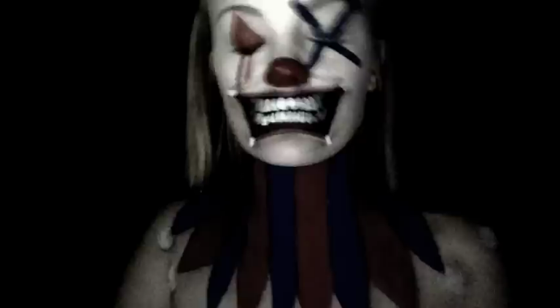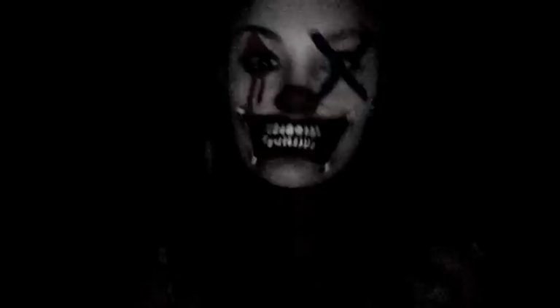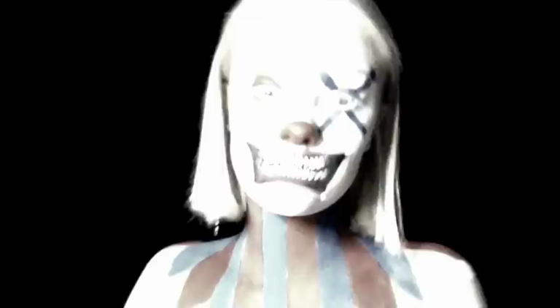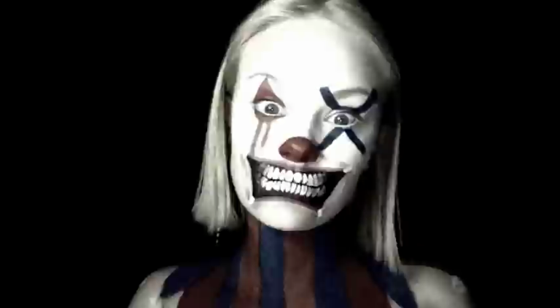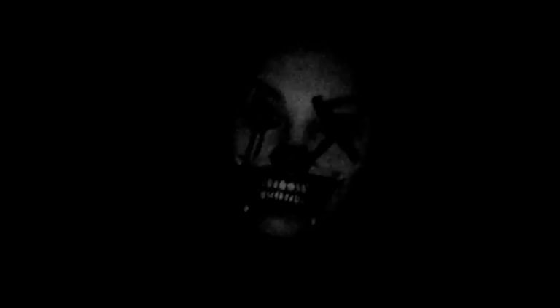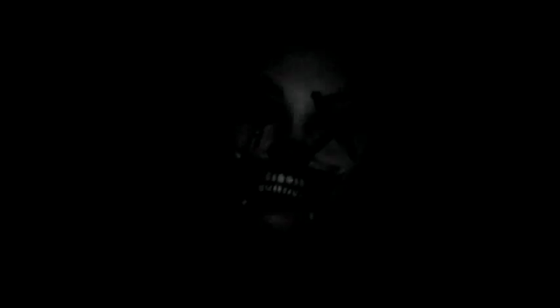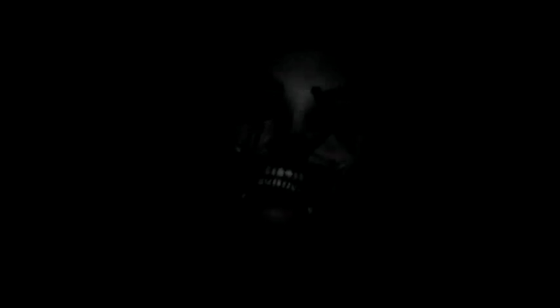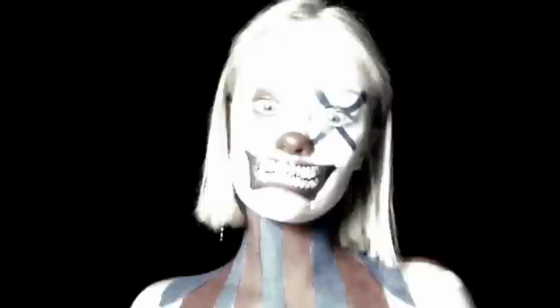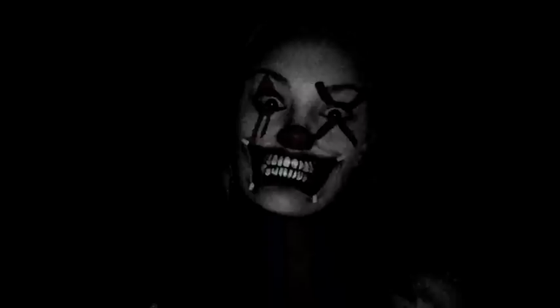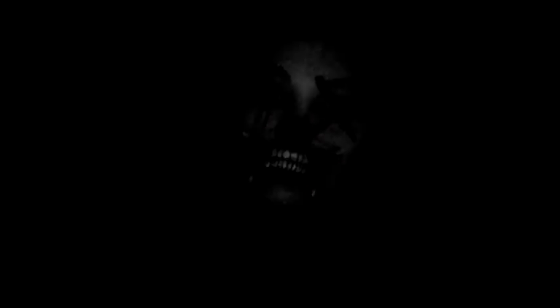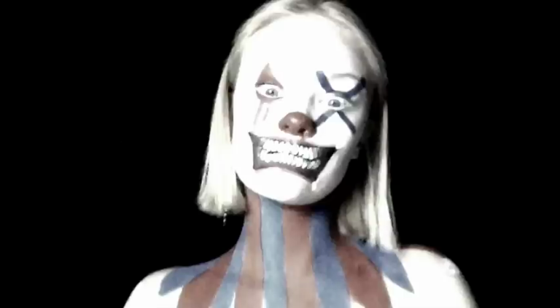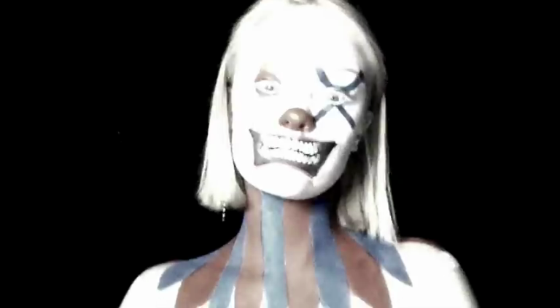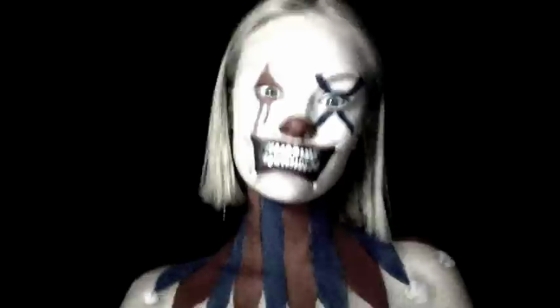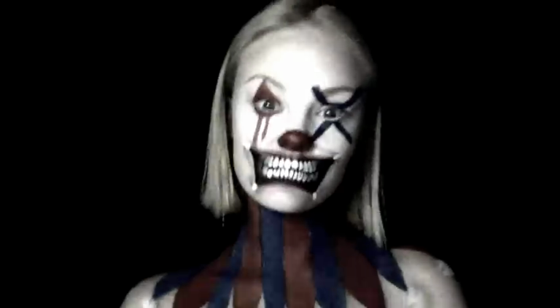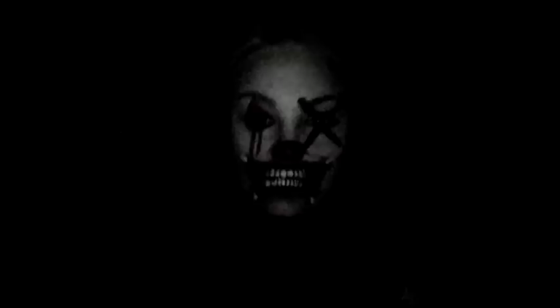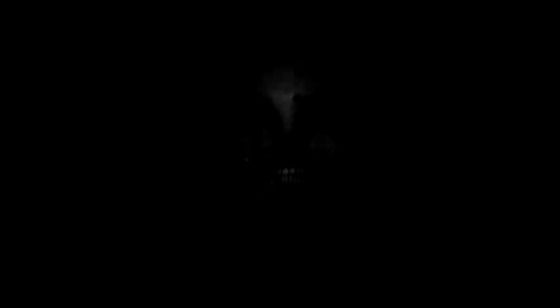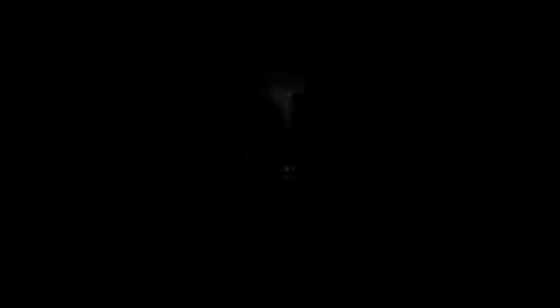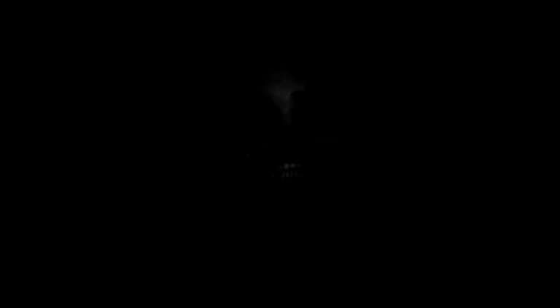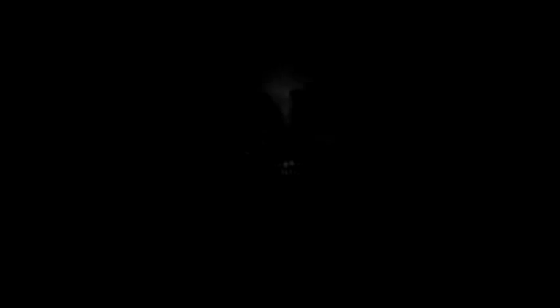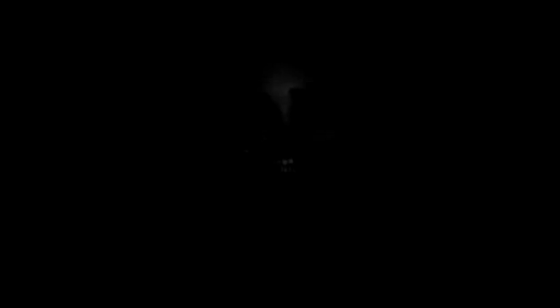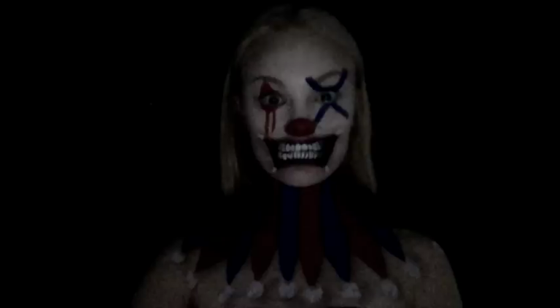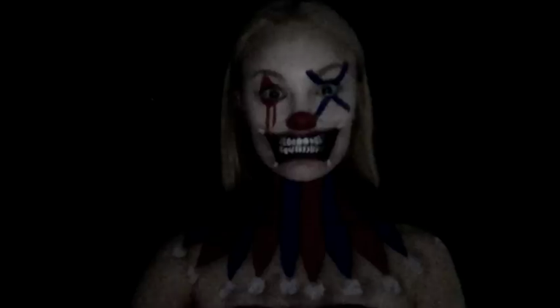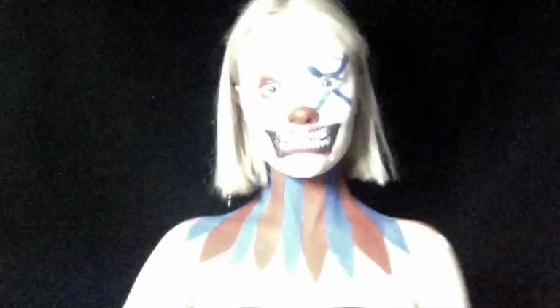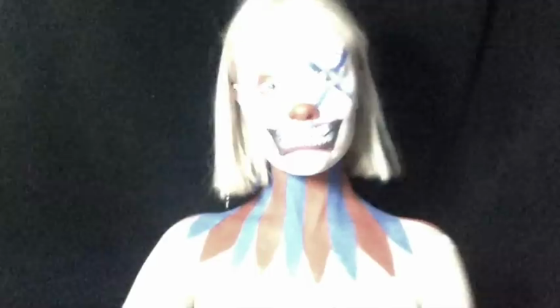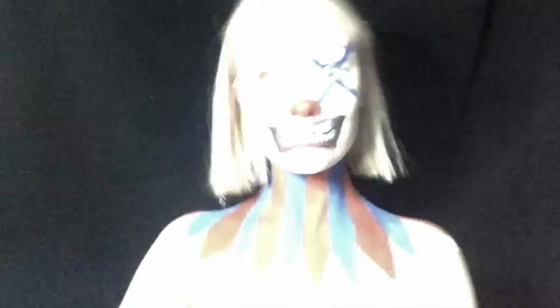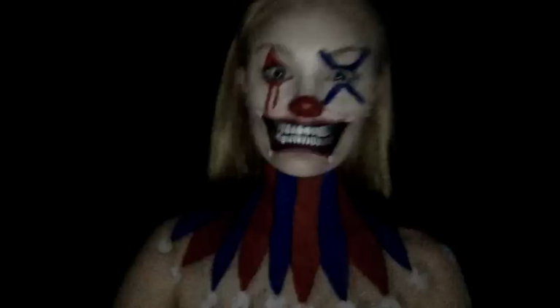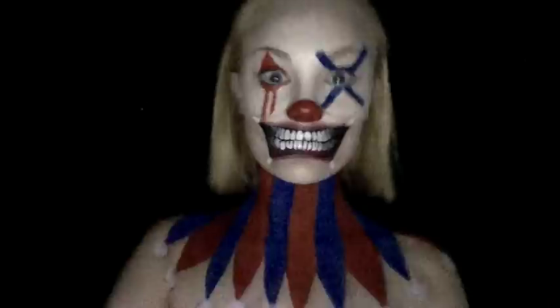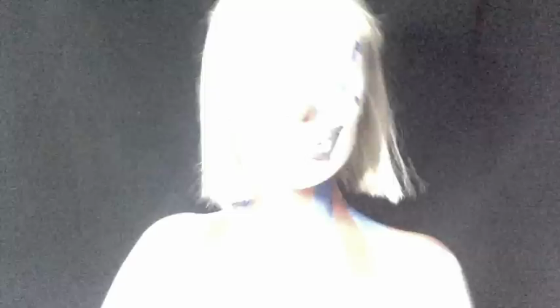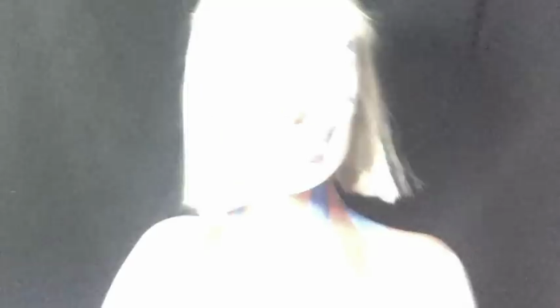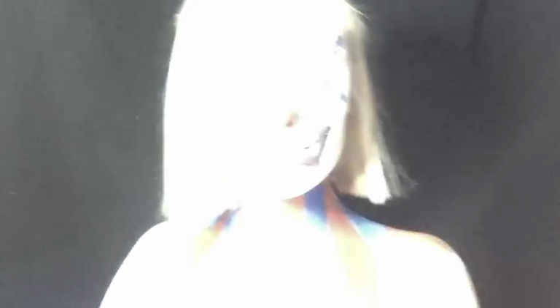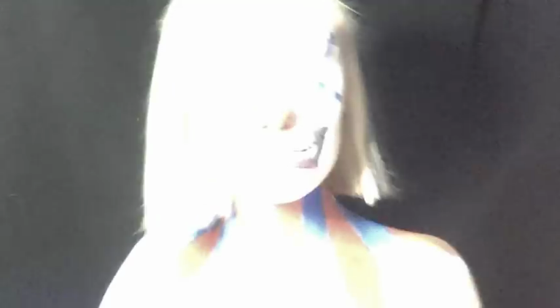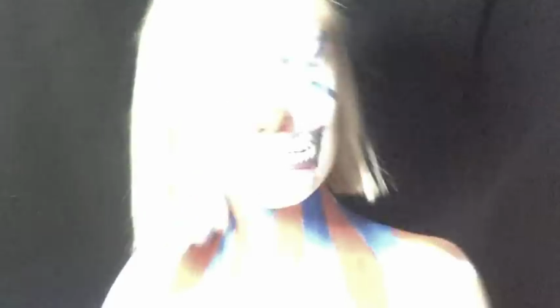Hey guys! So this week I have a super creepy 3D stretch mouth clown.